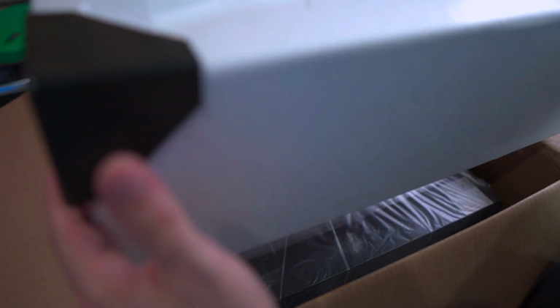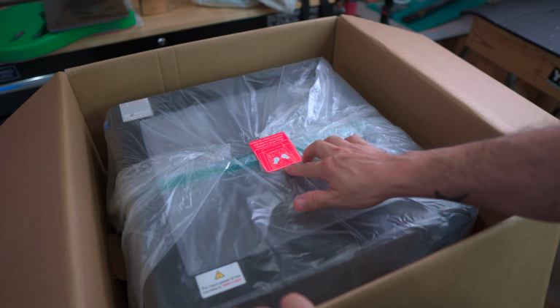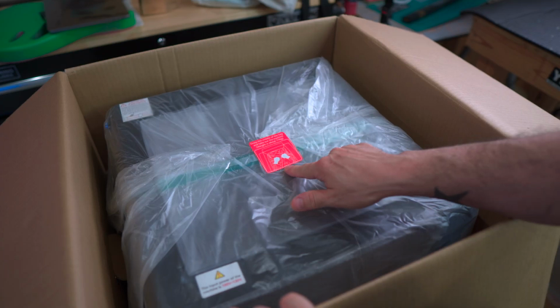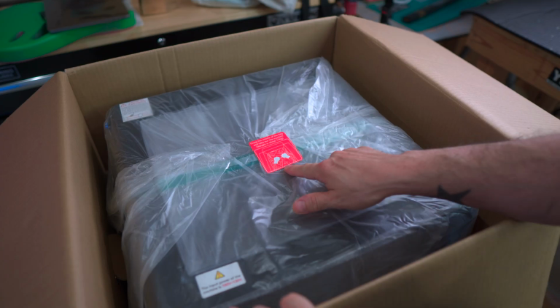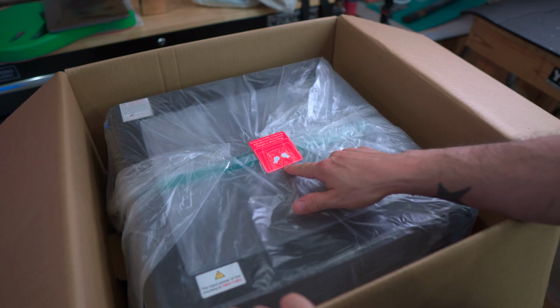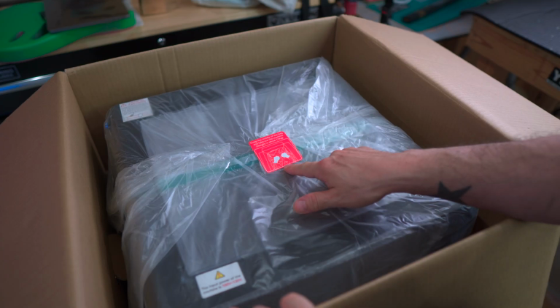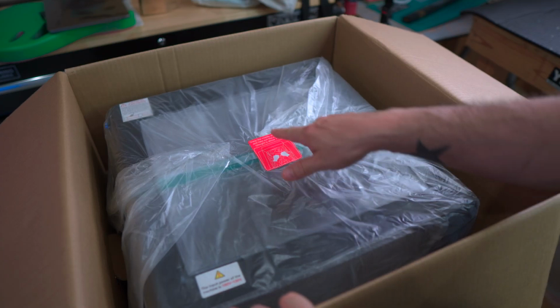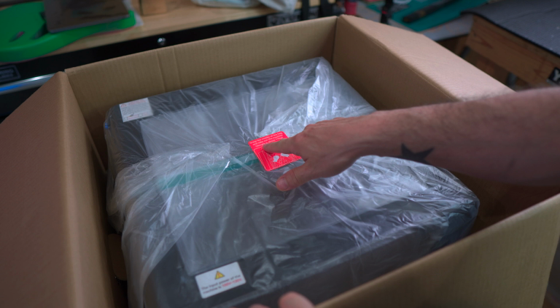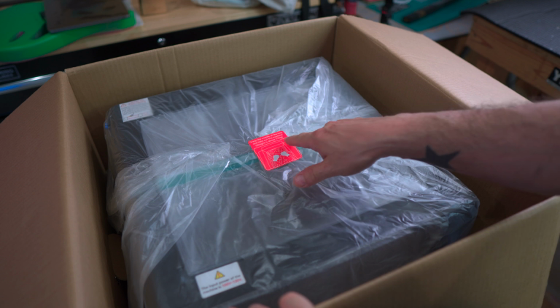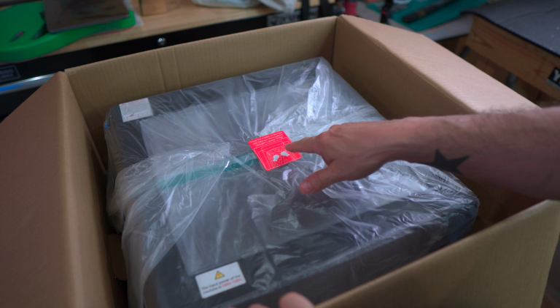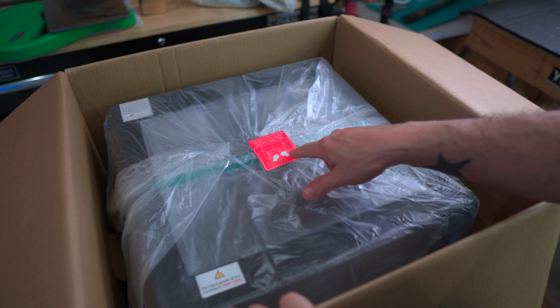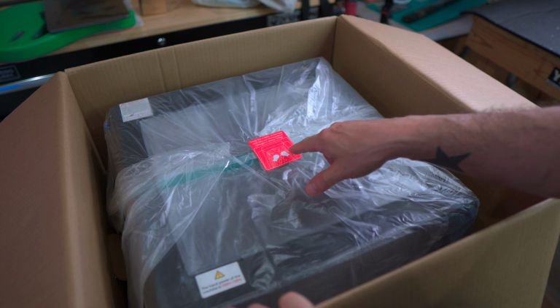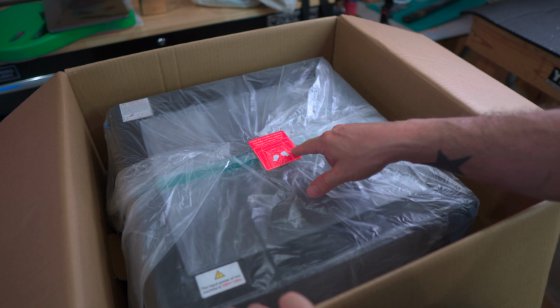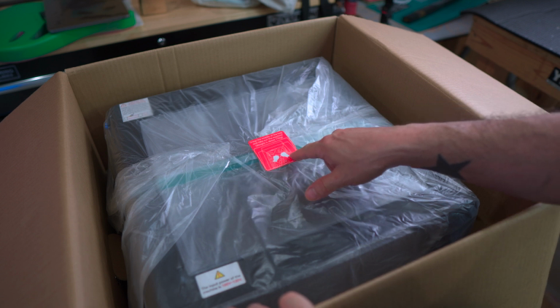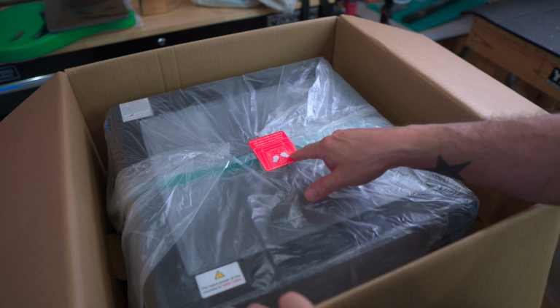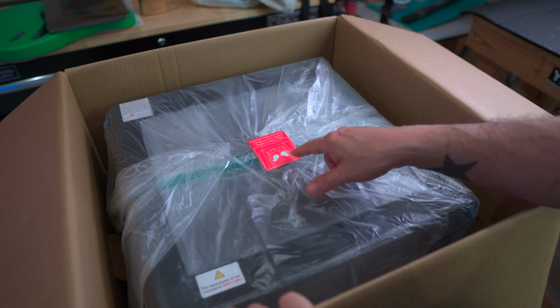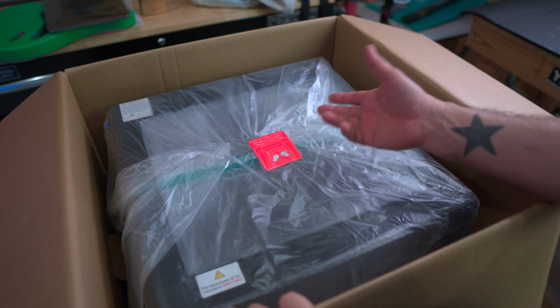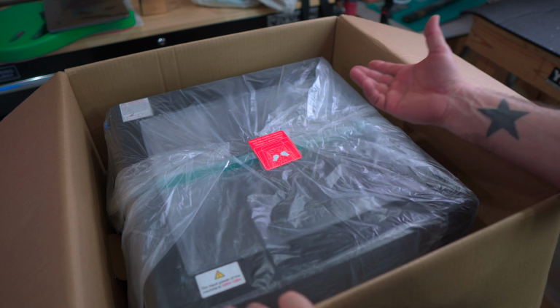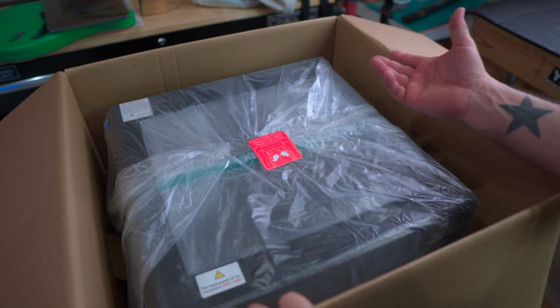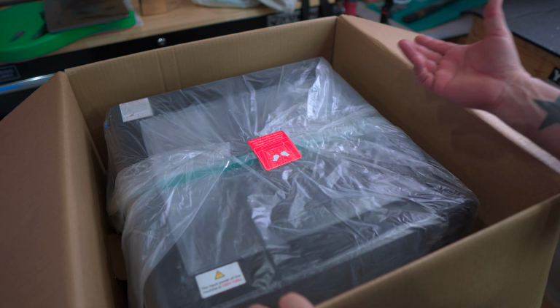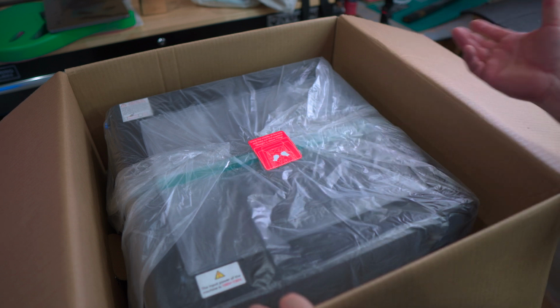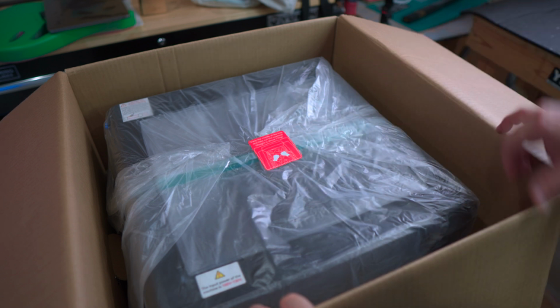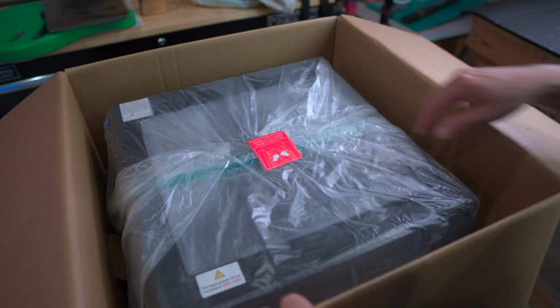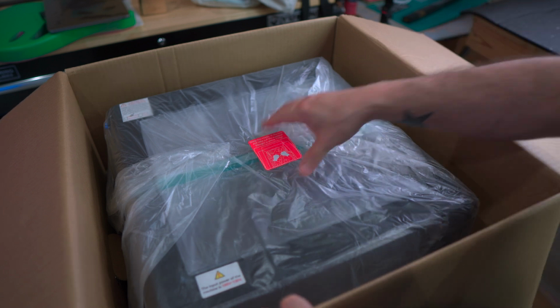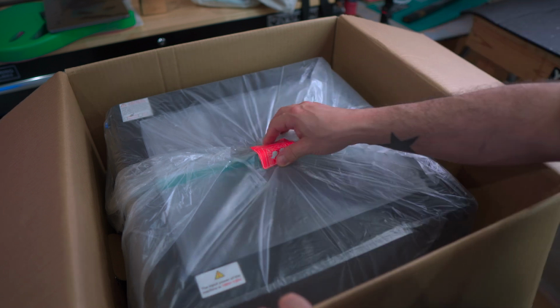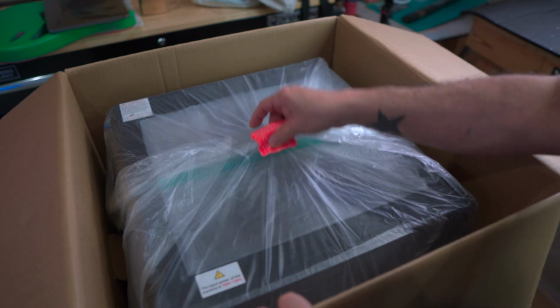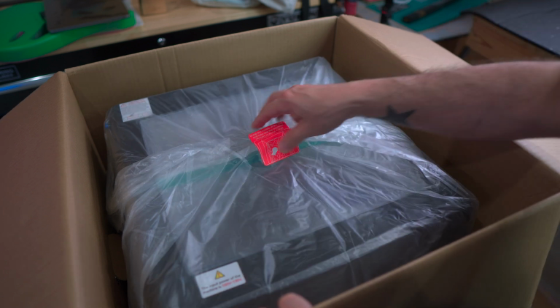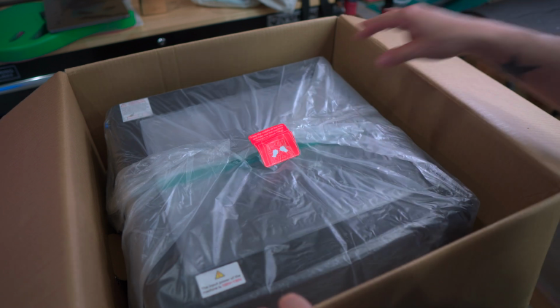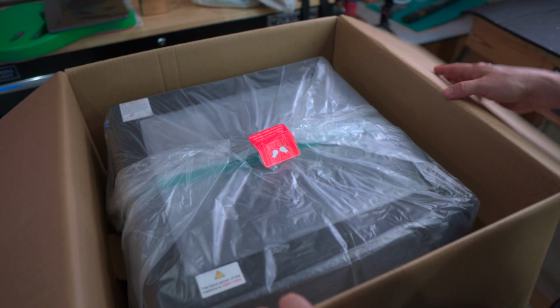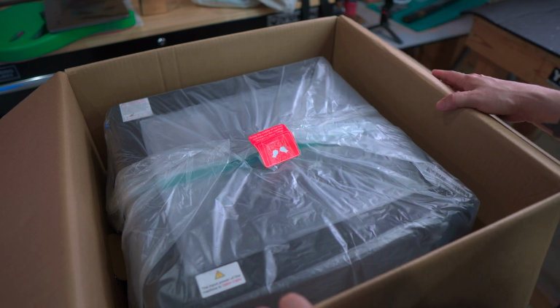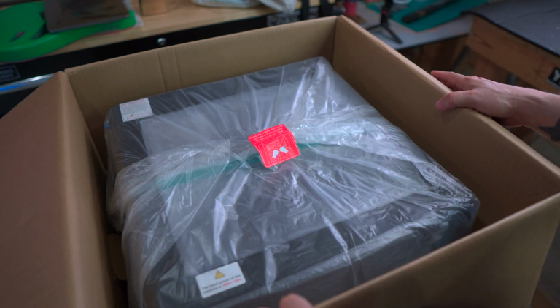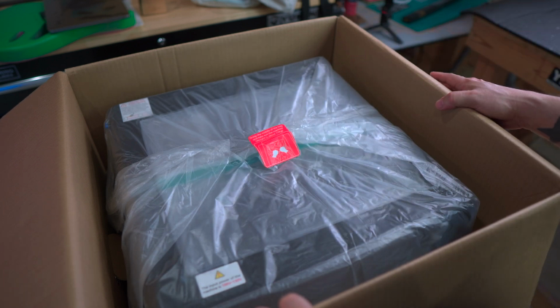The instructions say to grasp the middle of the bag and take out the machine. The weight is about 17 kilograms, so I'm just going to lift this up and put it on the table.